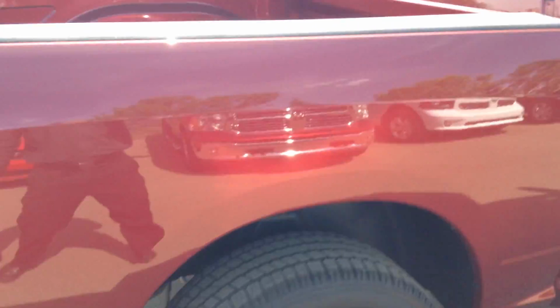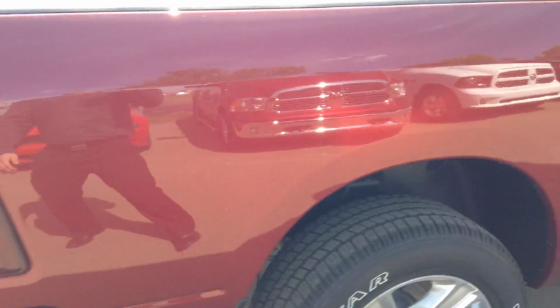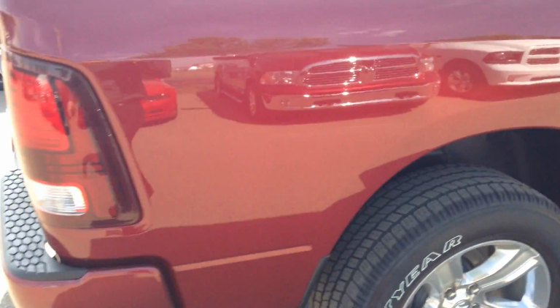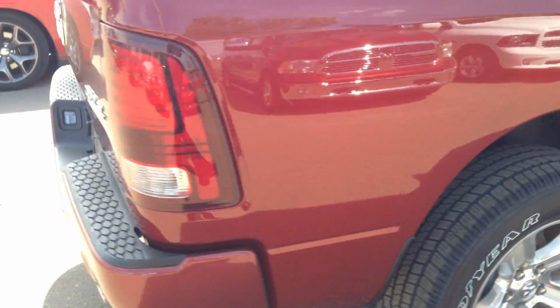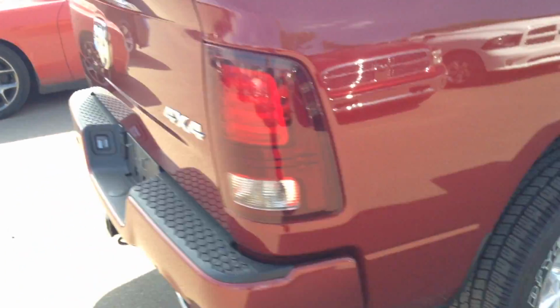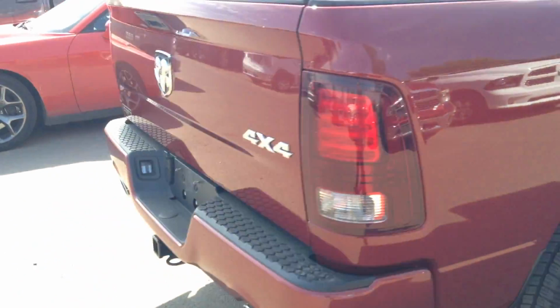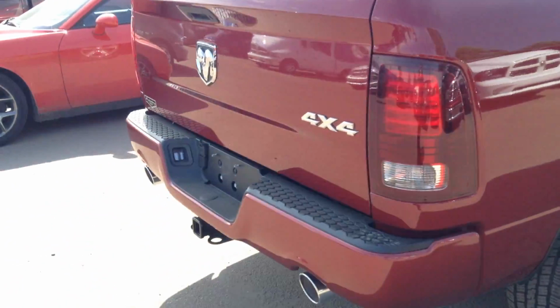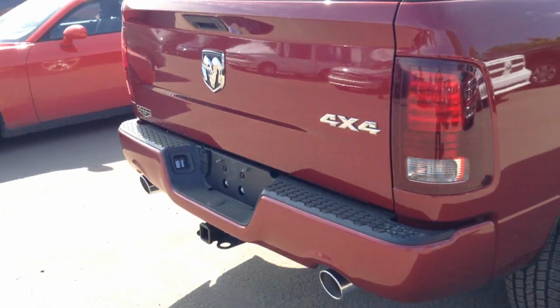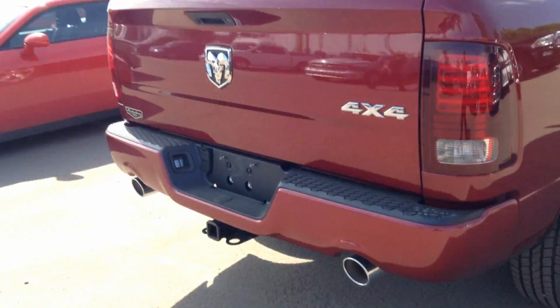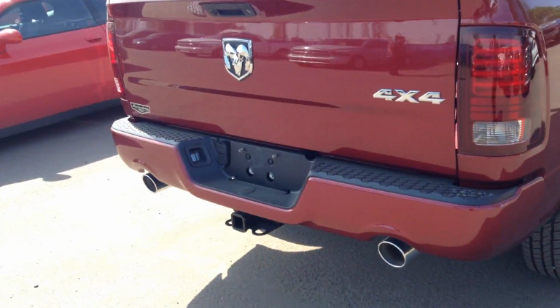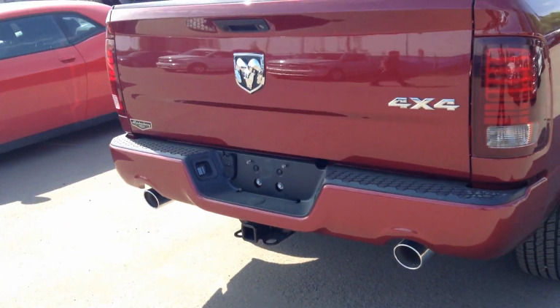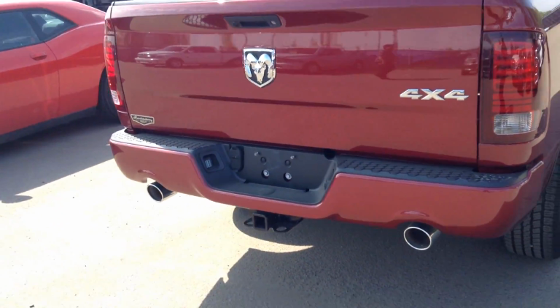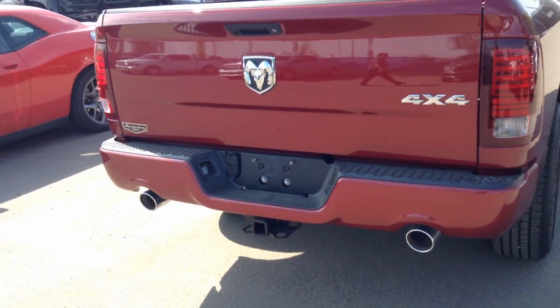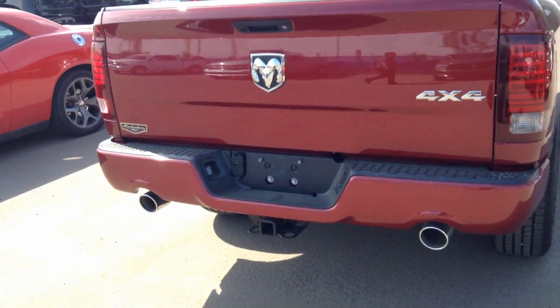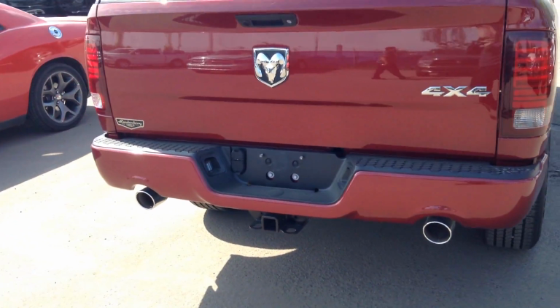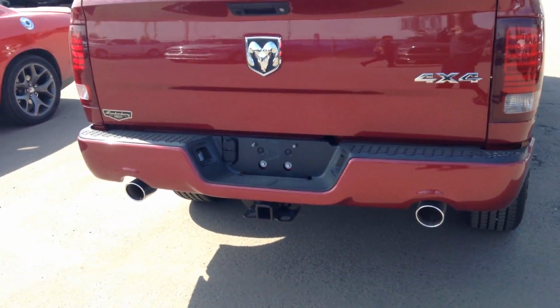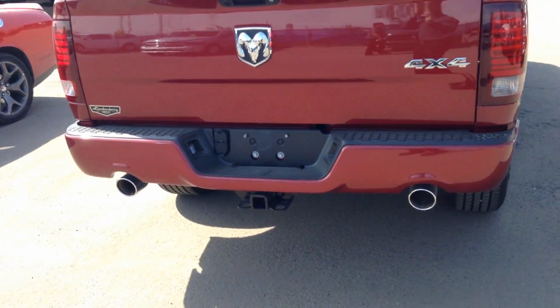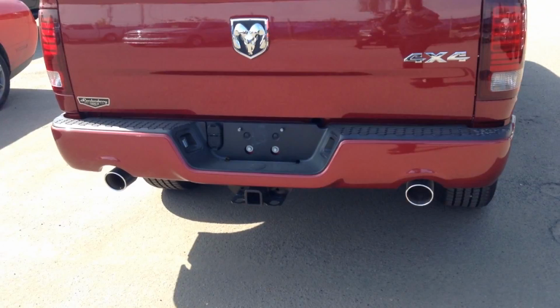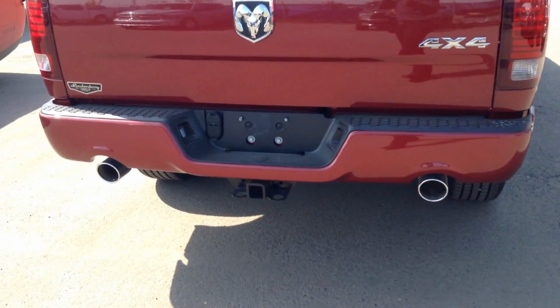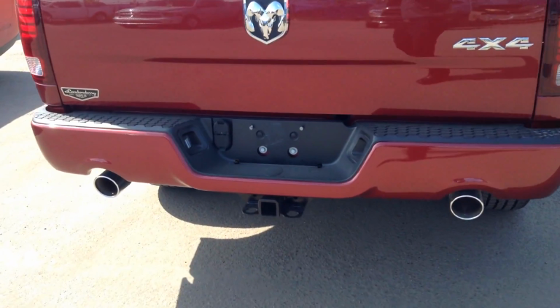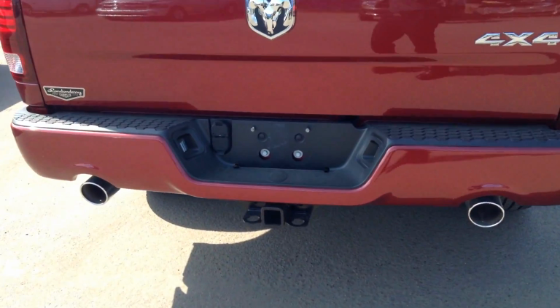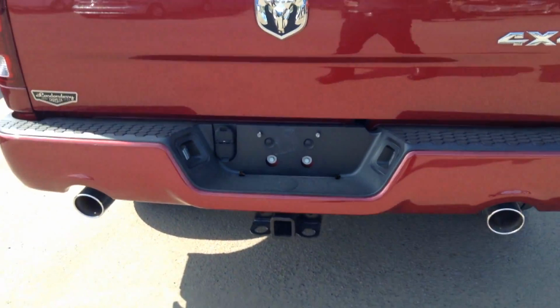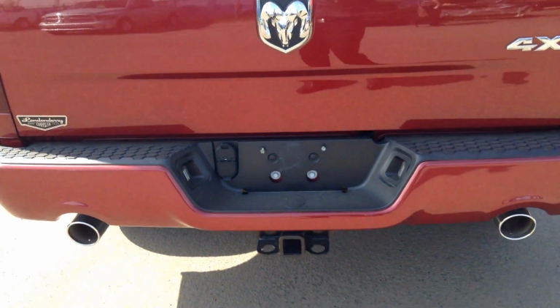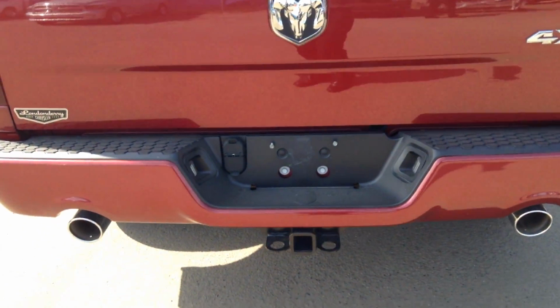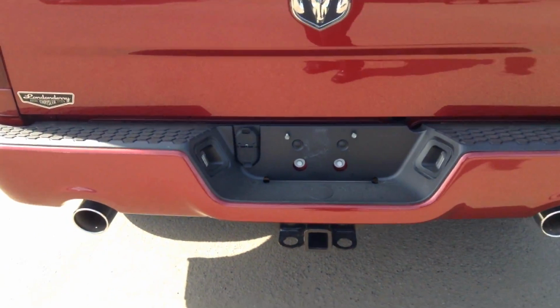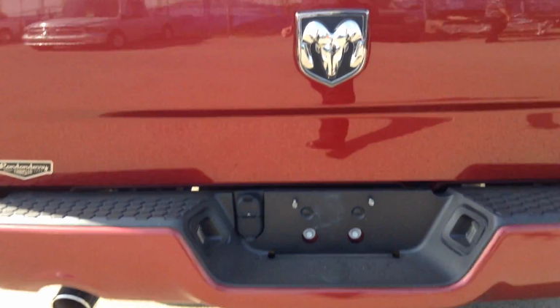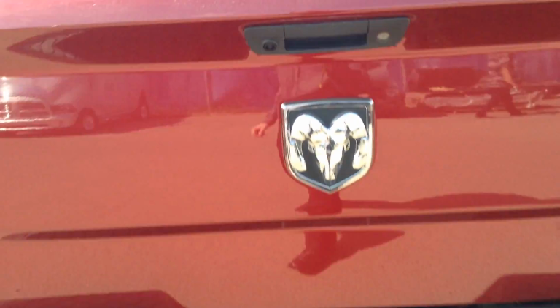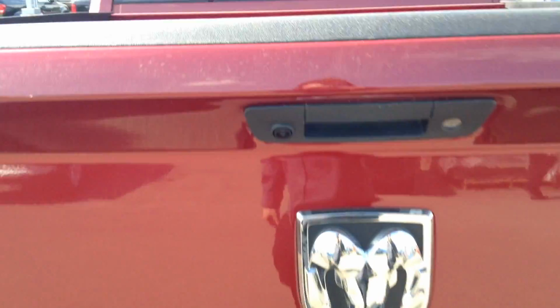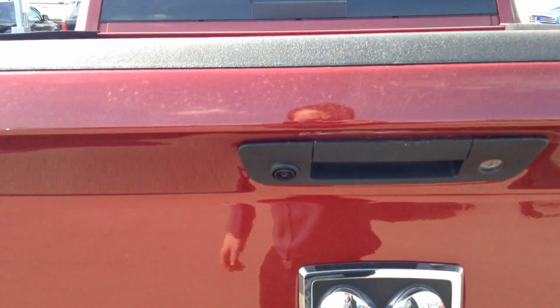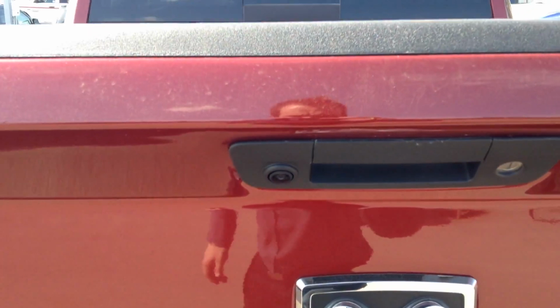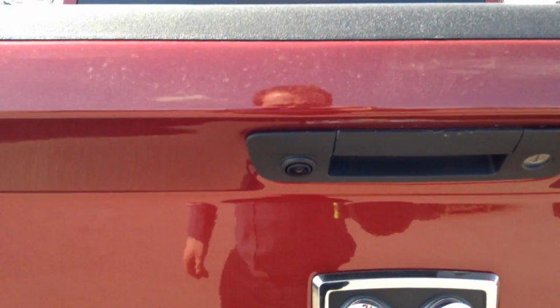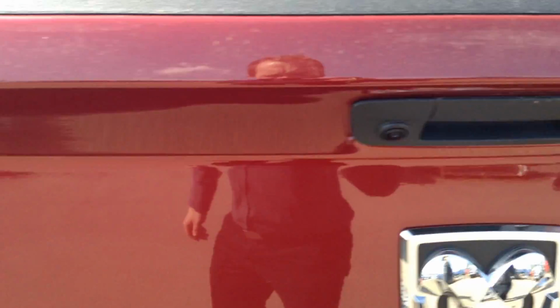5'7 box. Around the back here you have dual exhaust, class 4 receiver hitch, 4 and 7 pin wiring harness, and the backup camera.